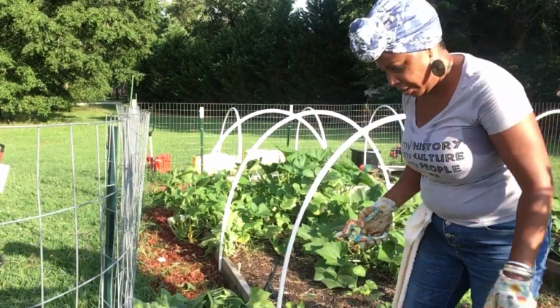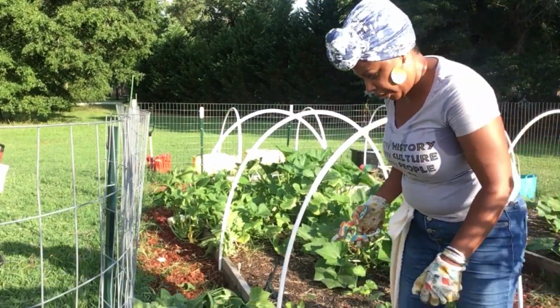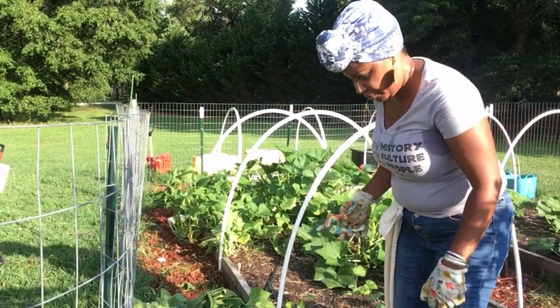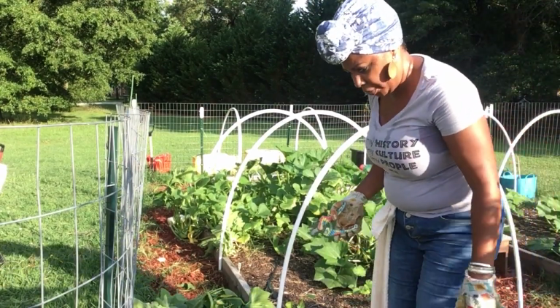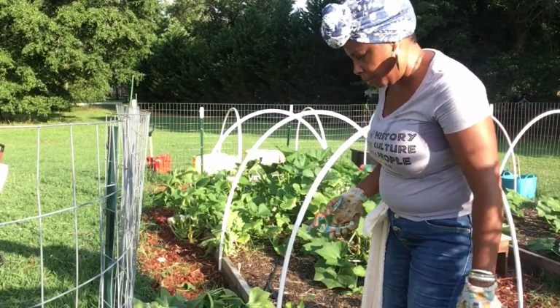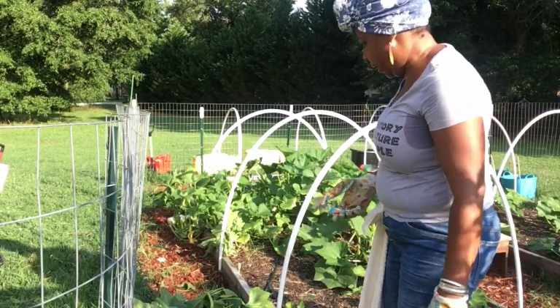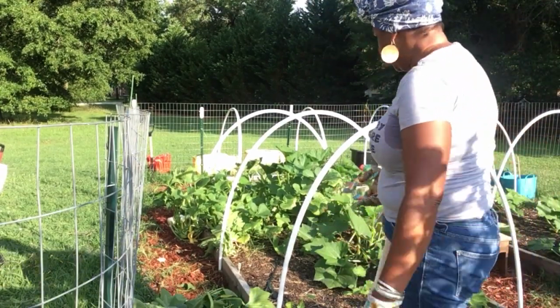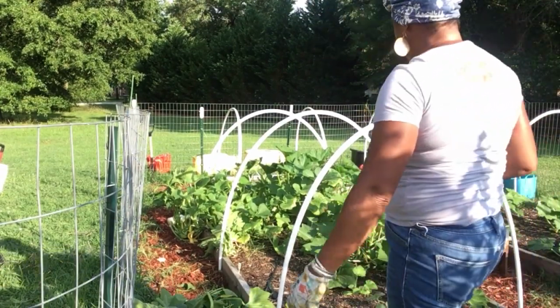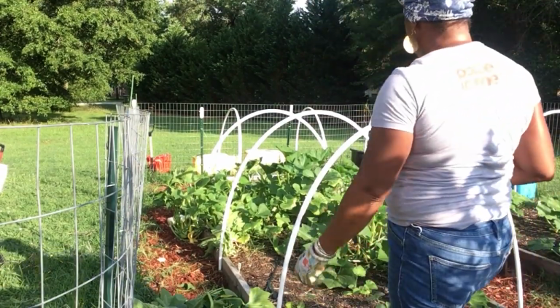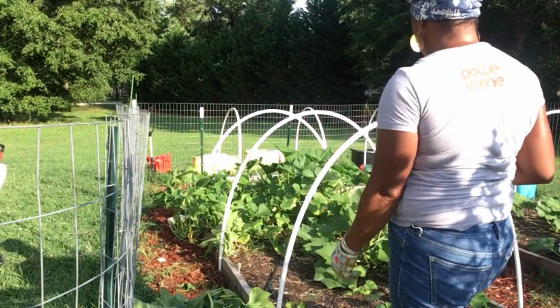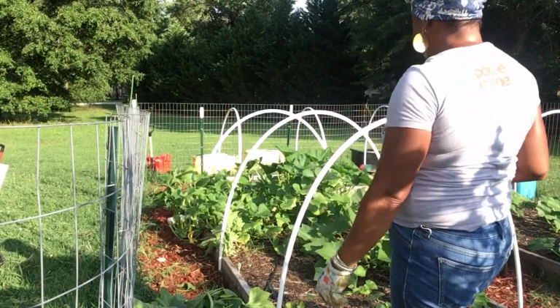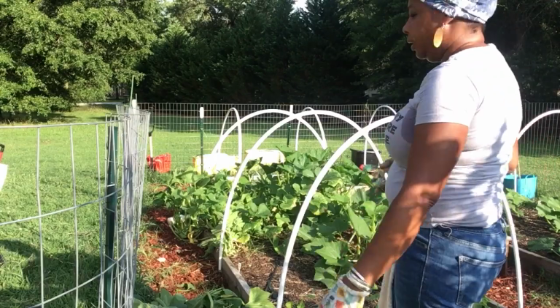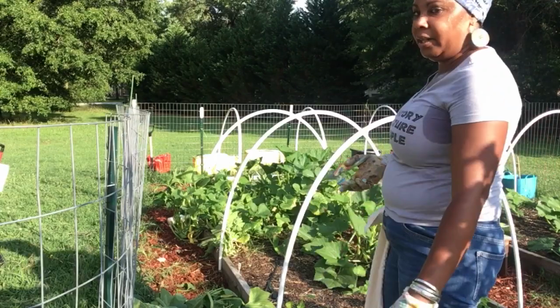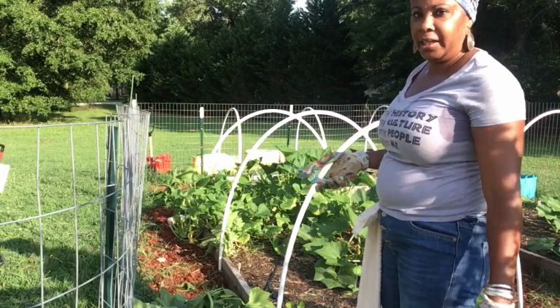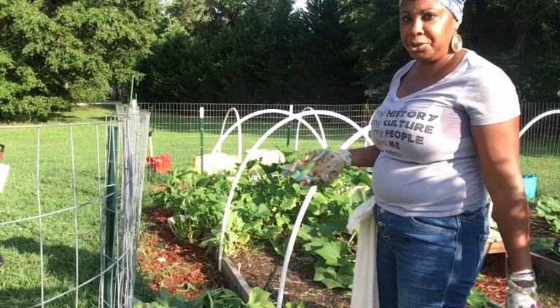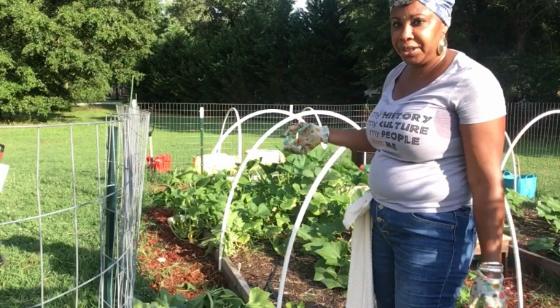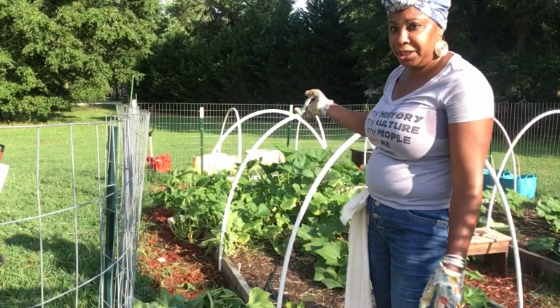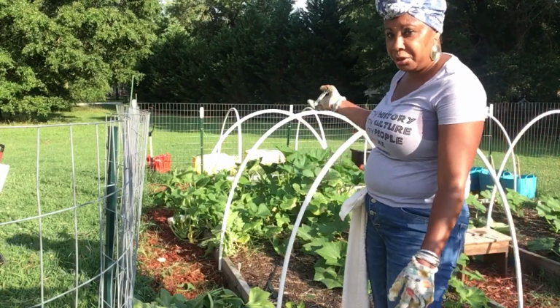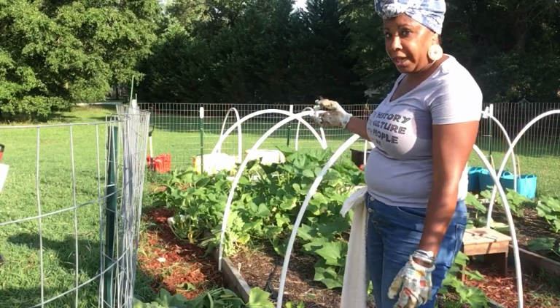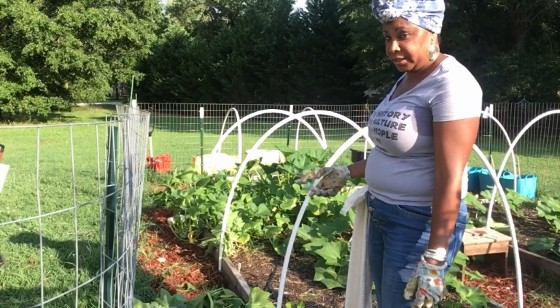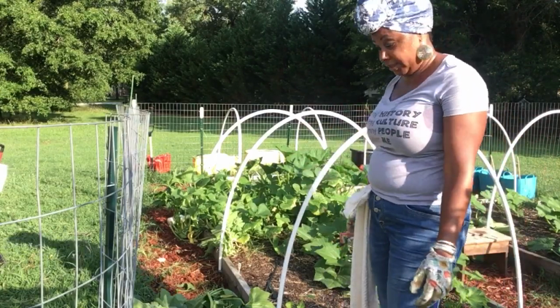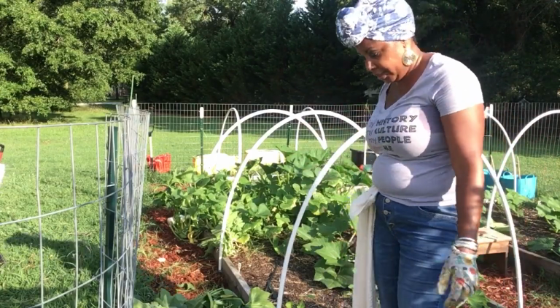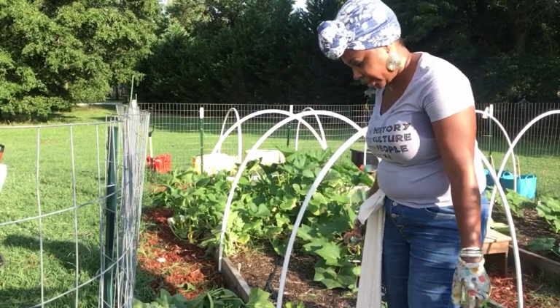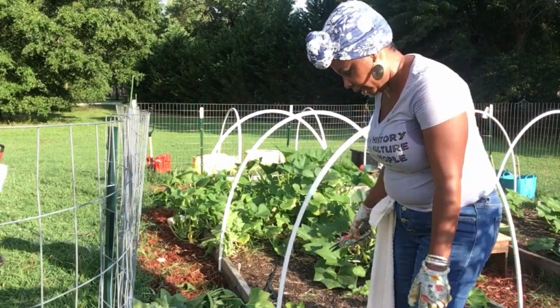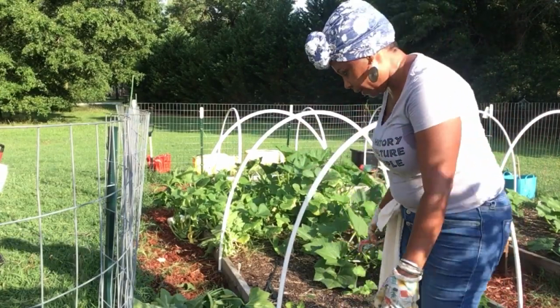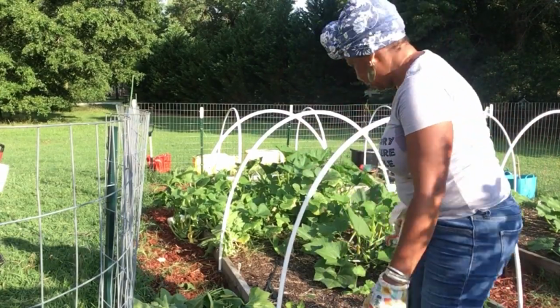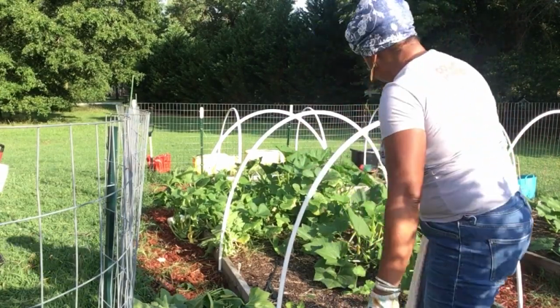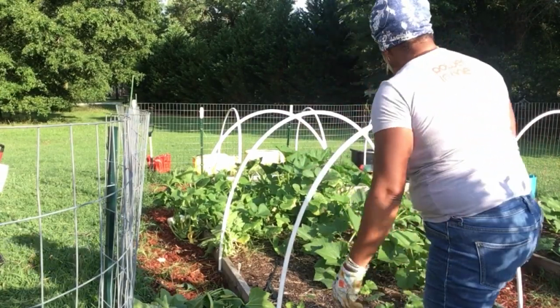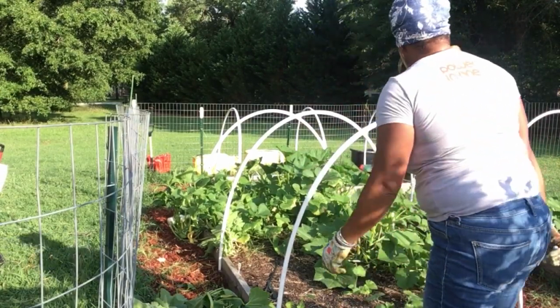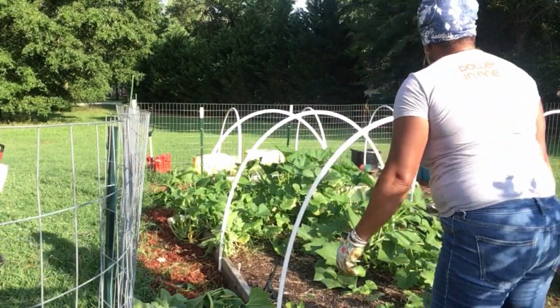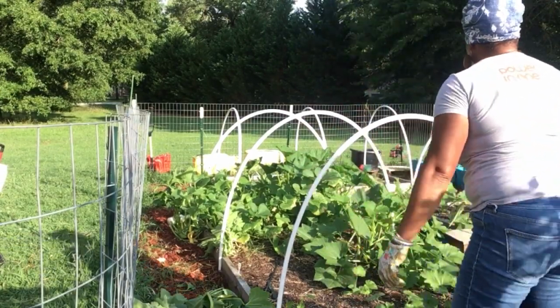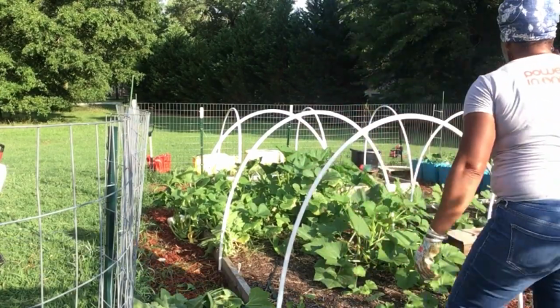Okay family, I'm back and as you can see, you can actually see in here now.